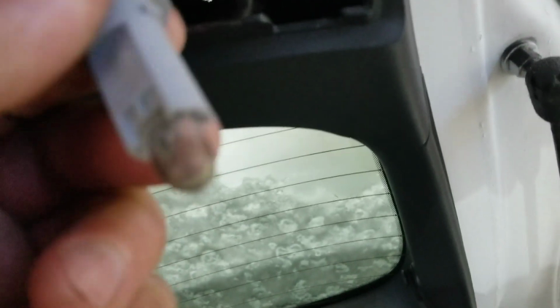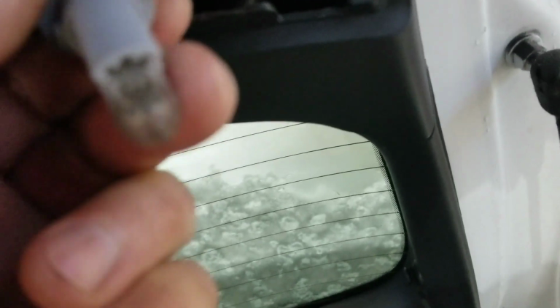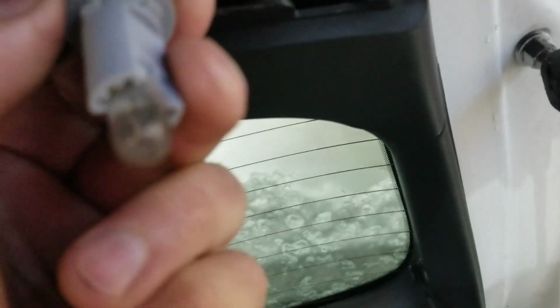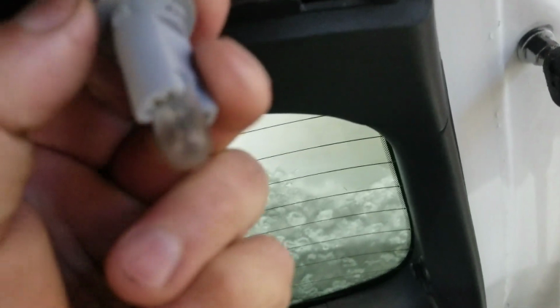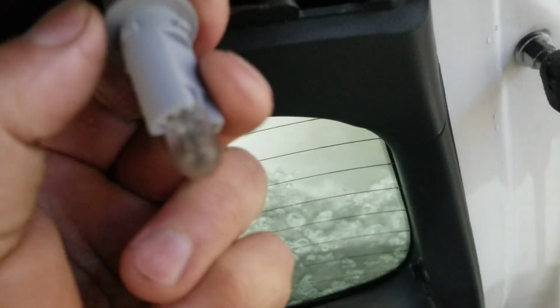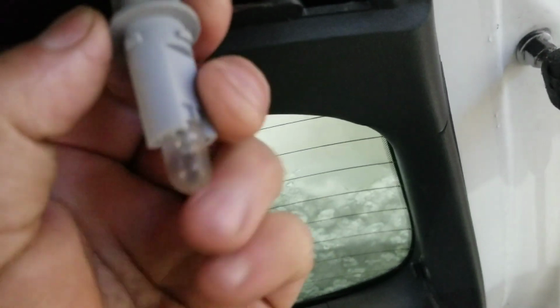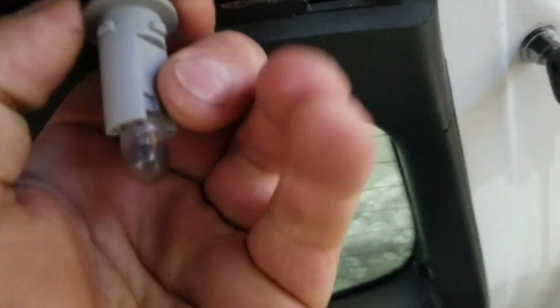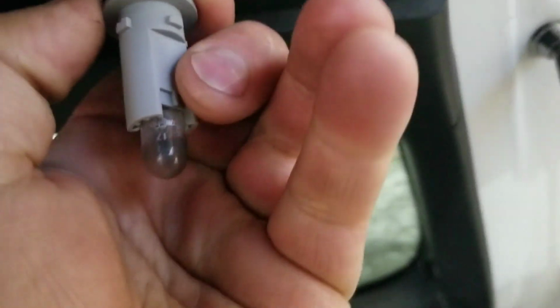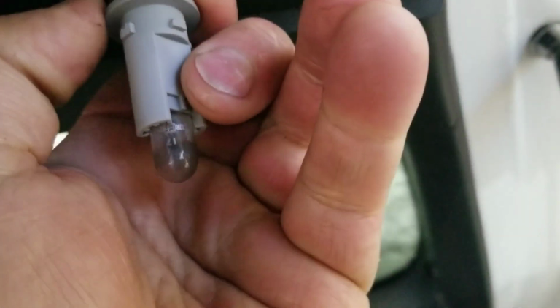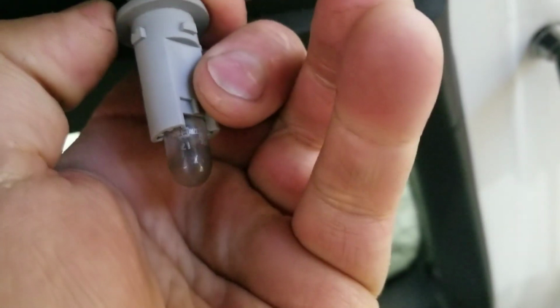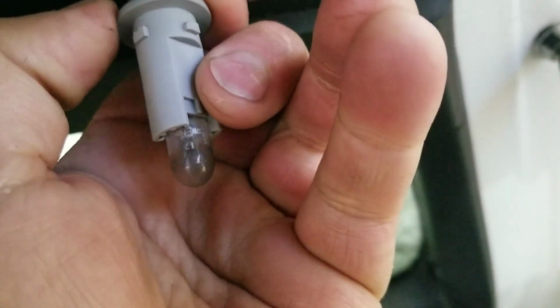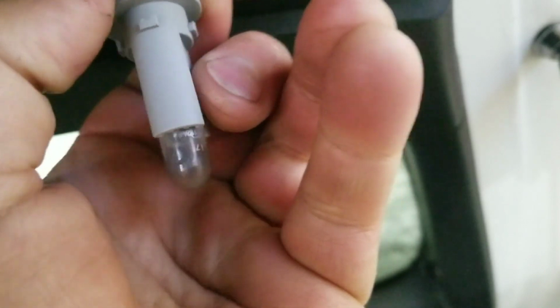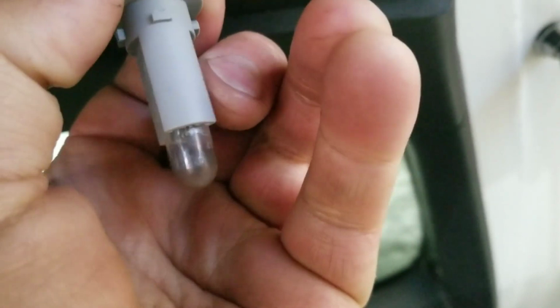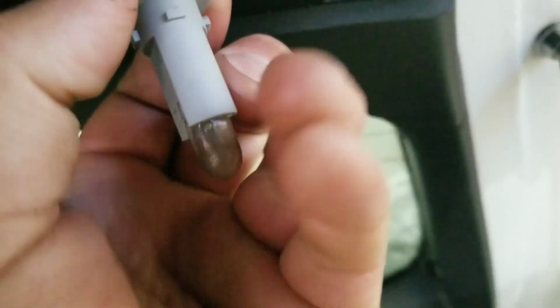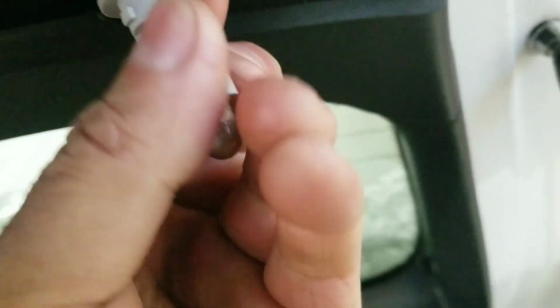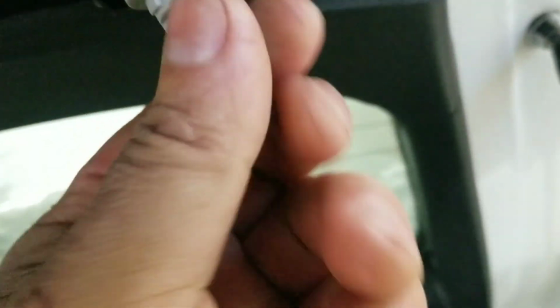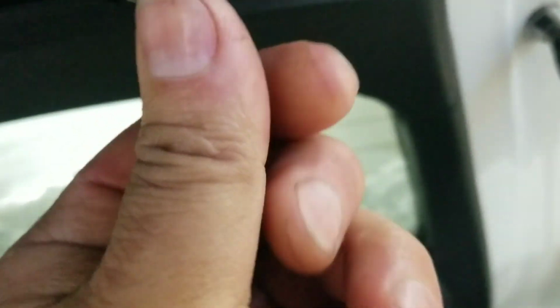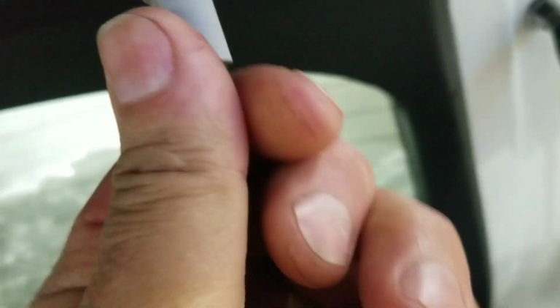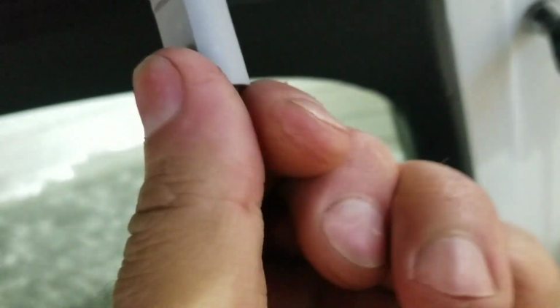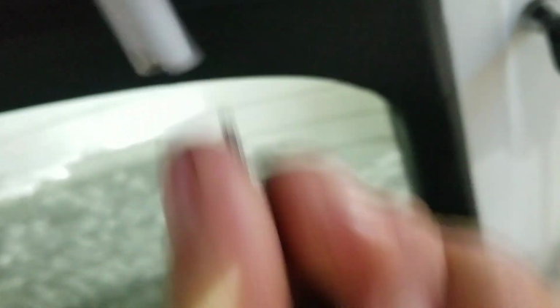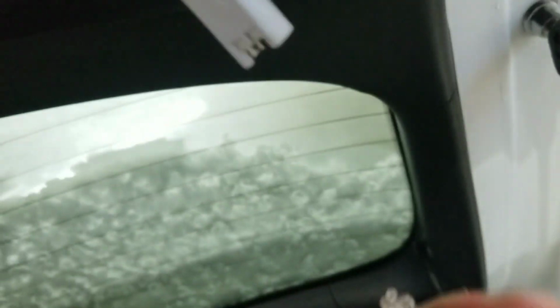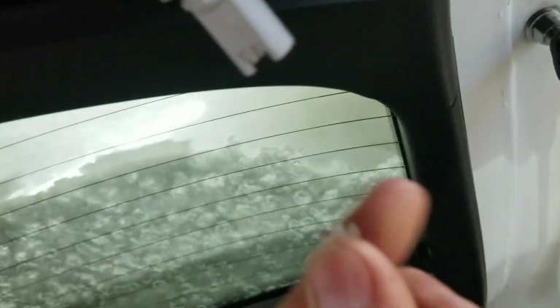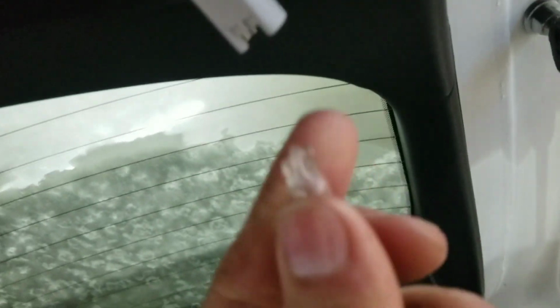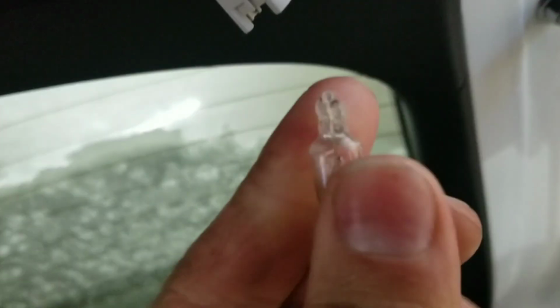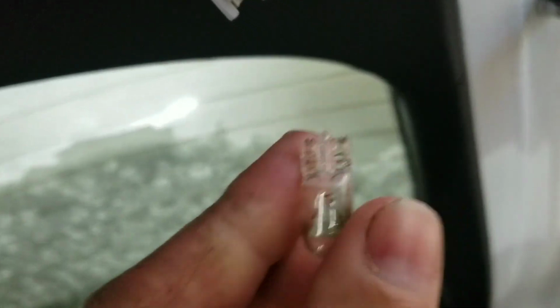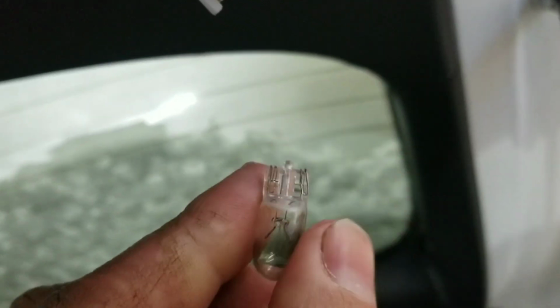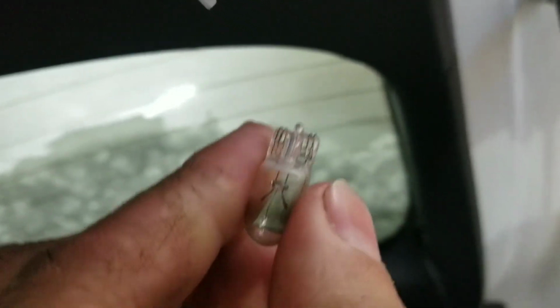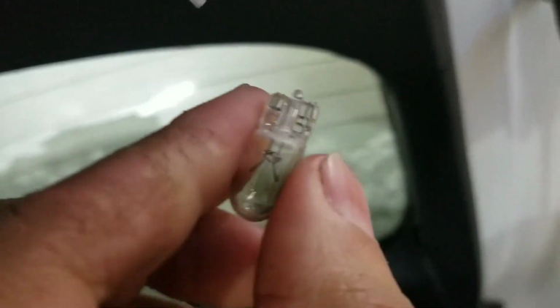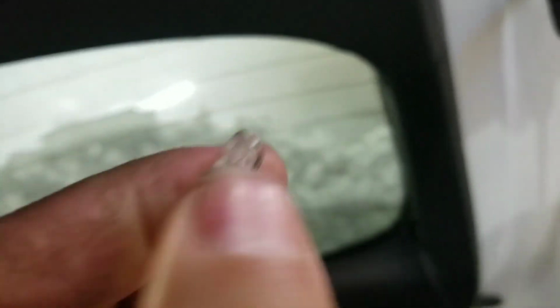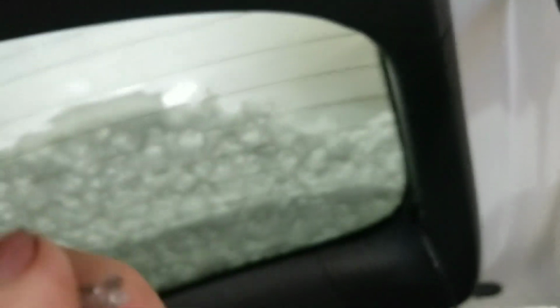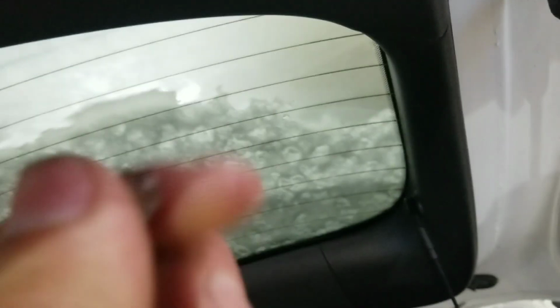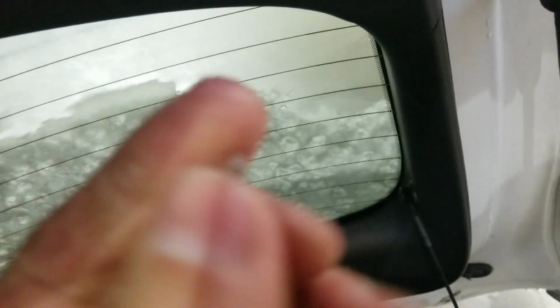Pull it down. There it is. You can see it's a little dark, a little charred. Pull that out of there.